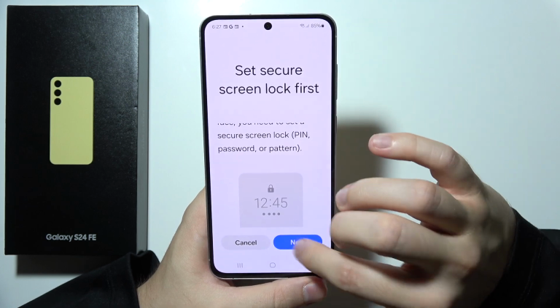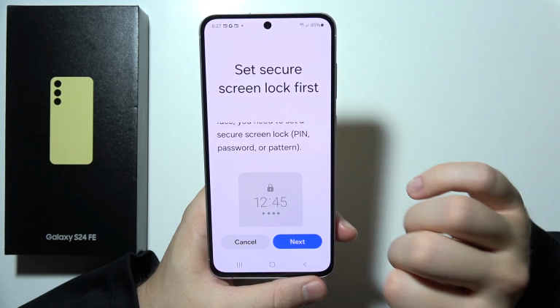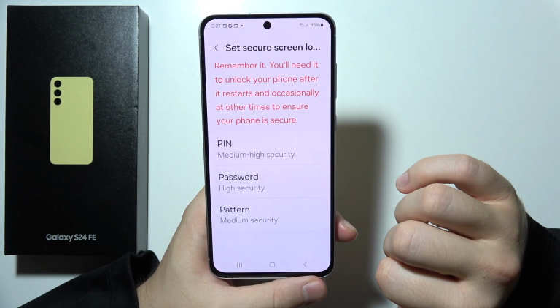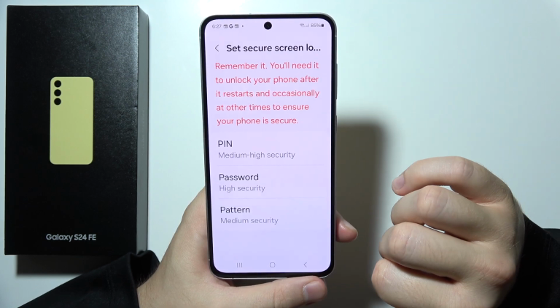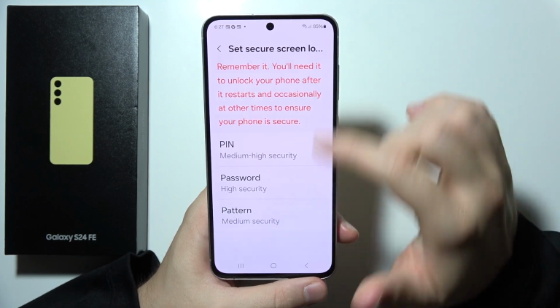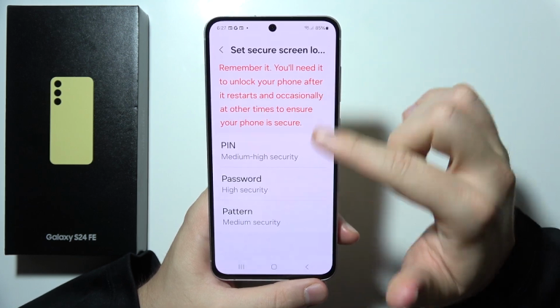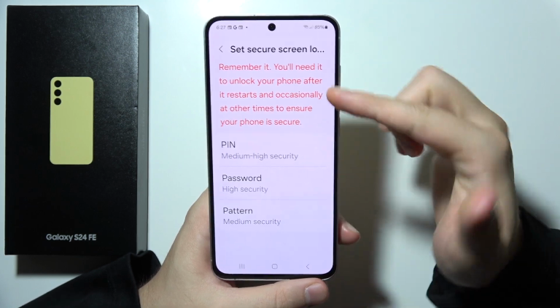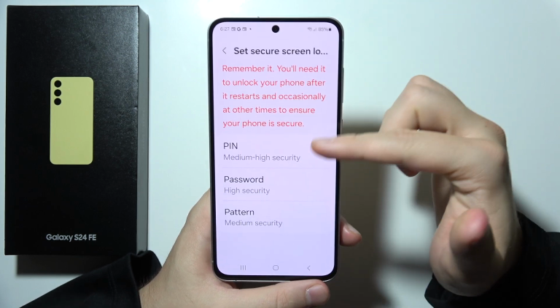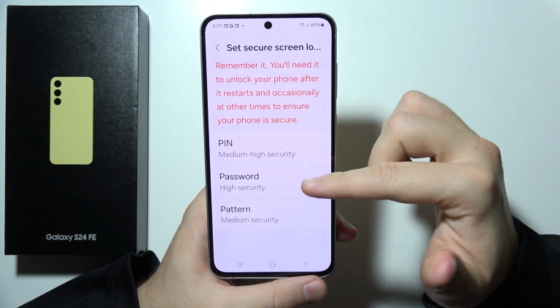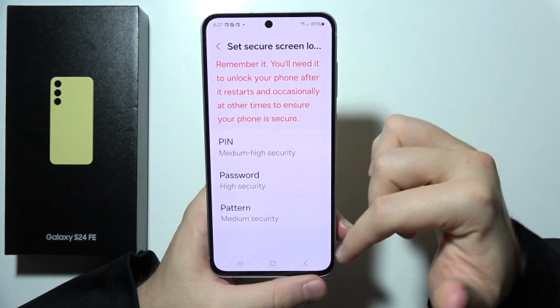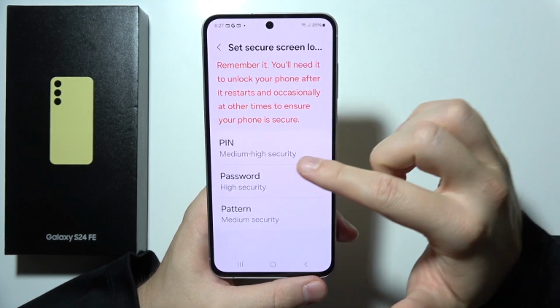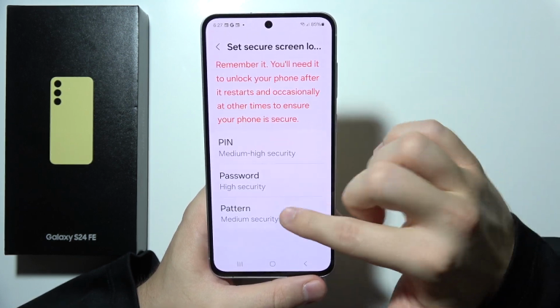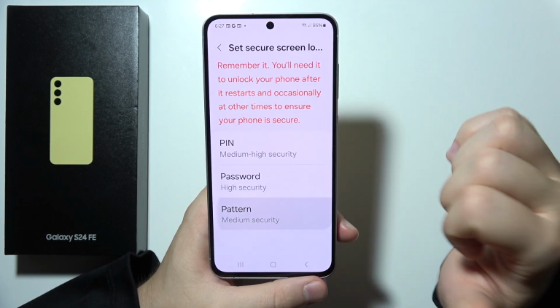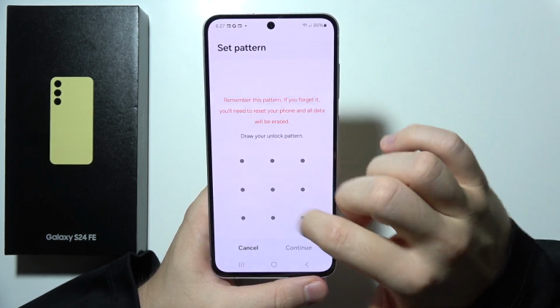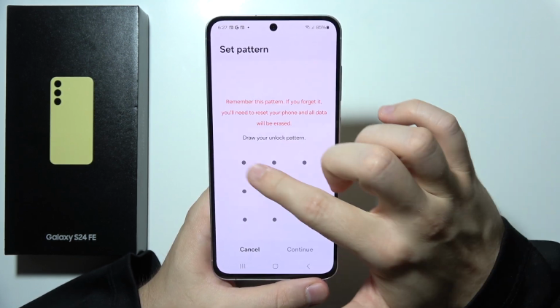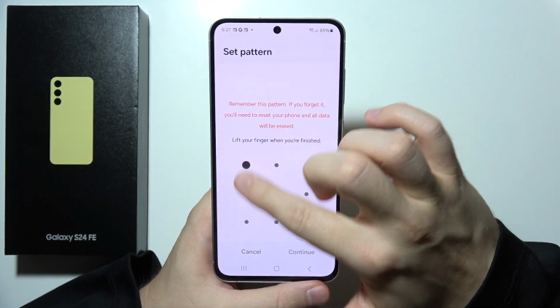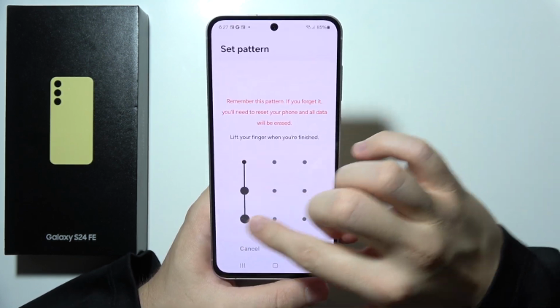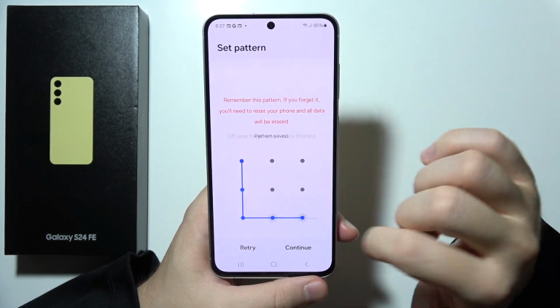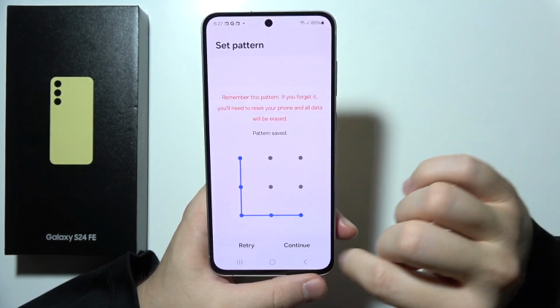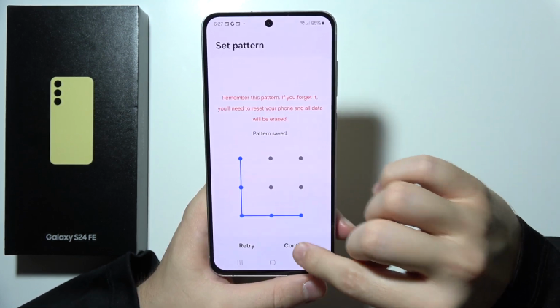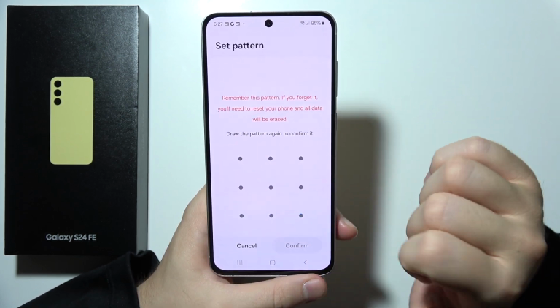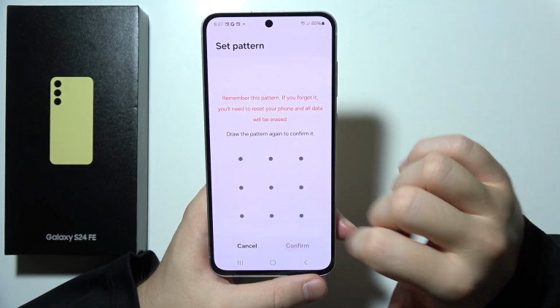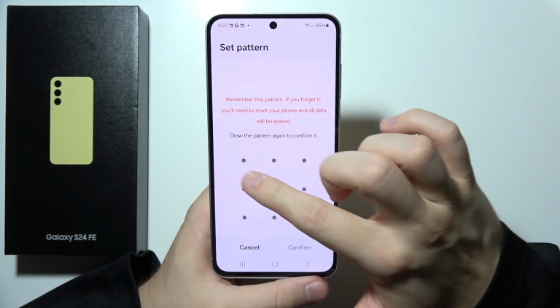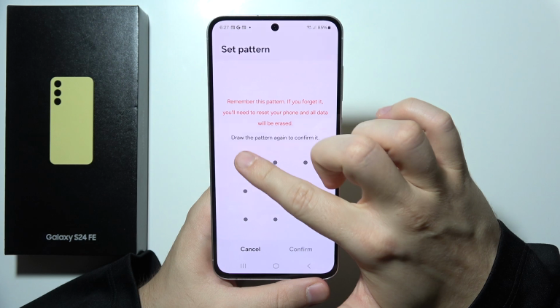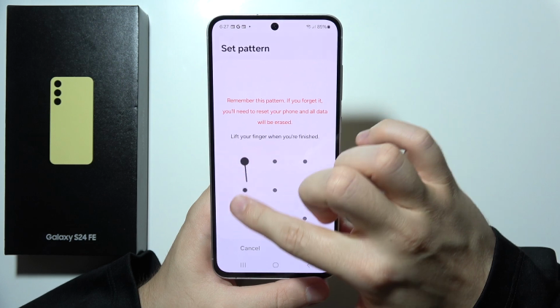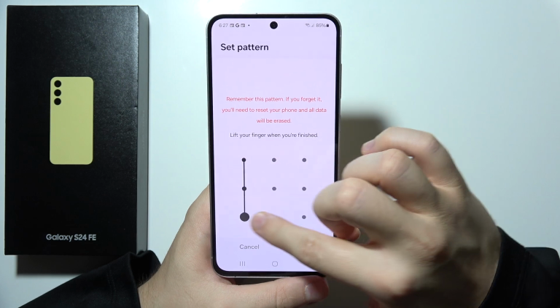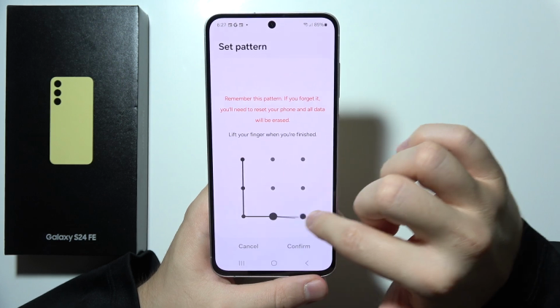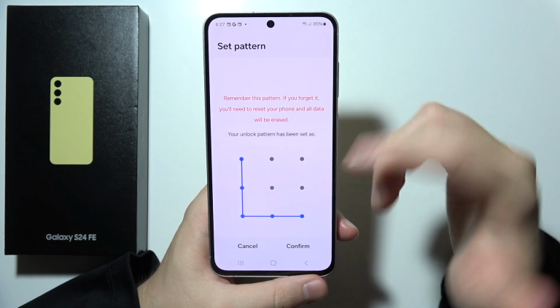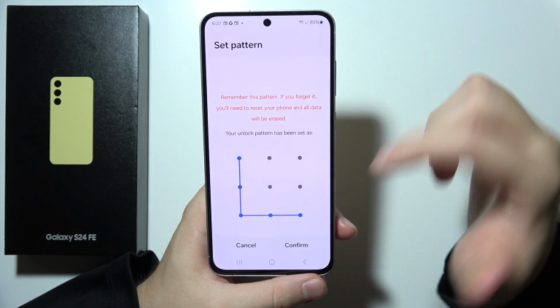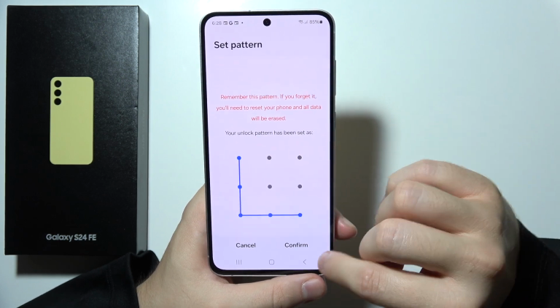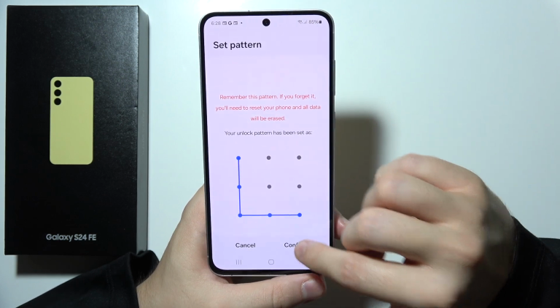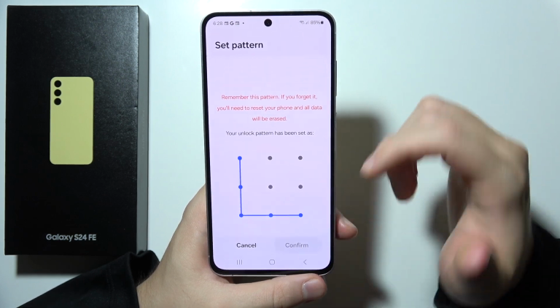So click next, pick pin, password, or pattern, click continue, and input it one more time.